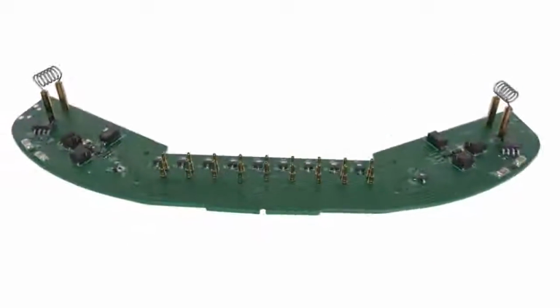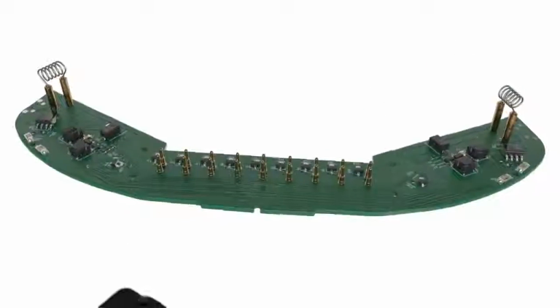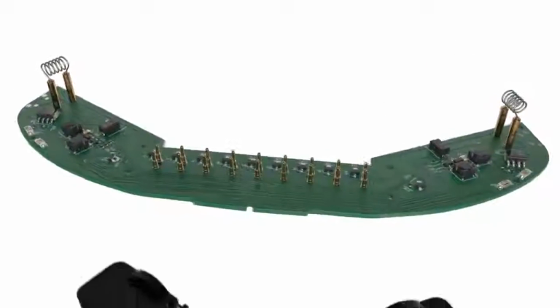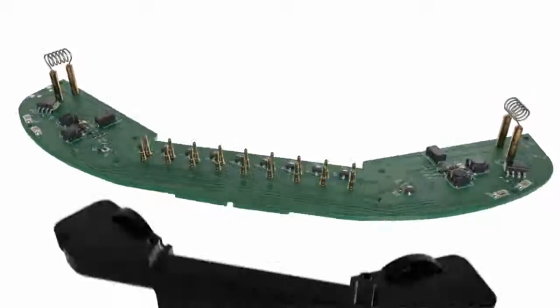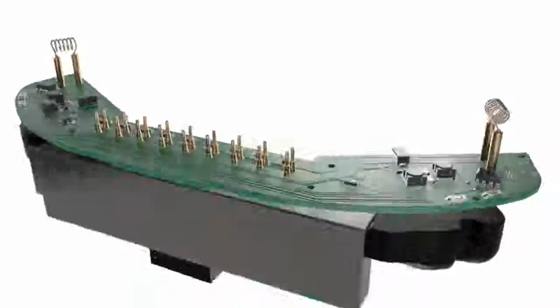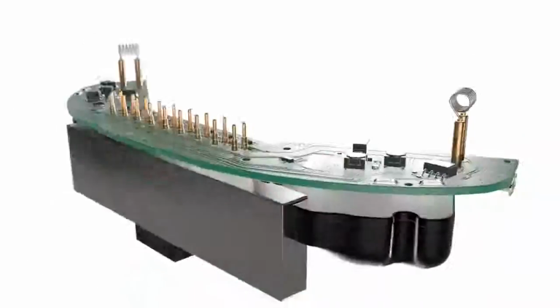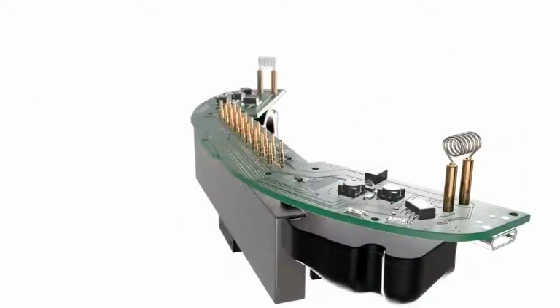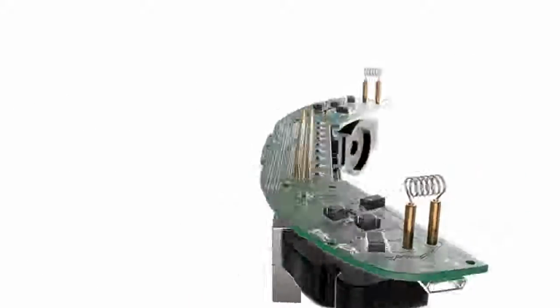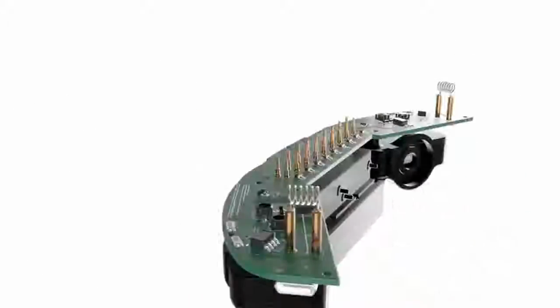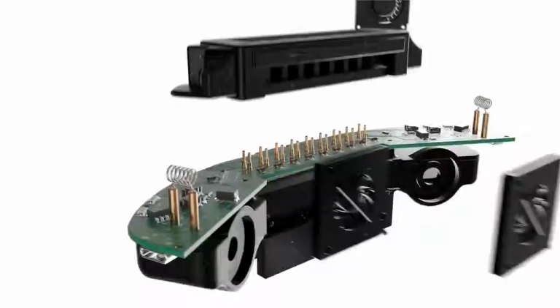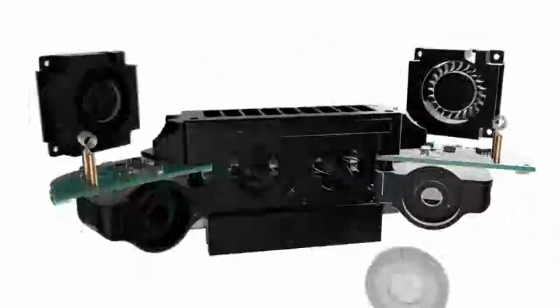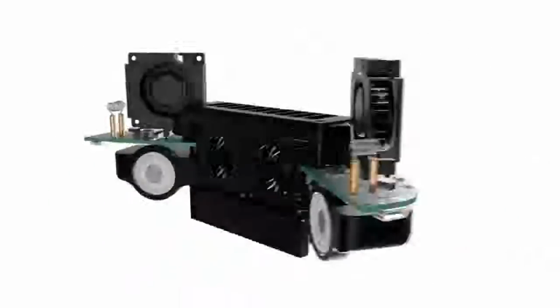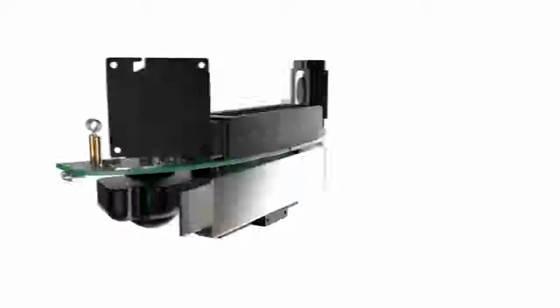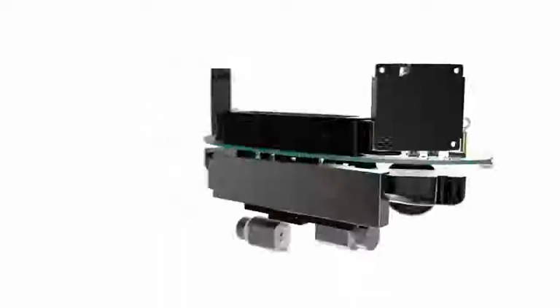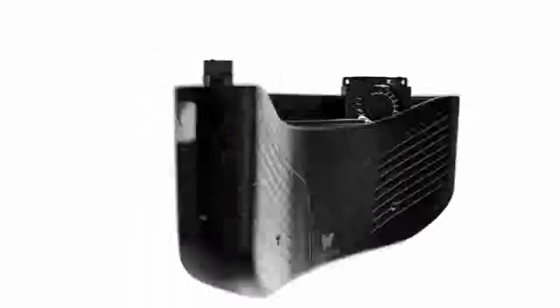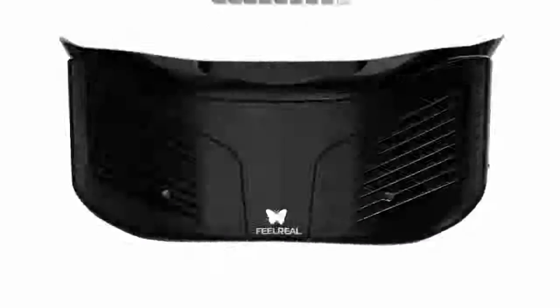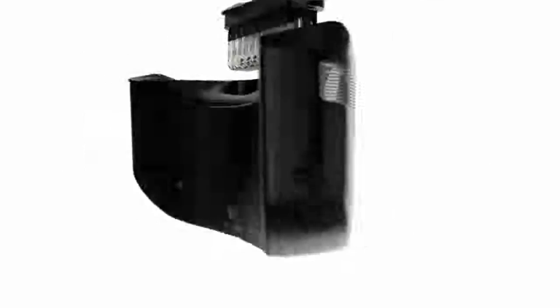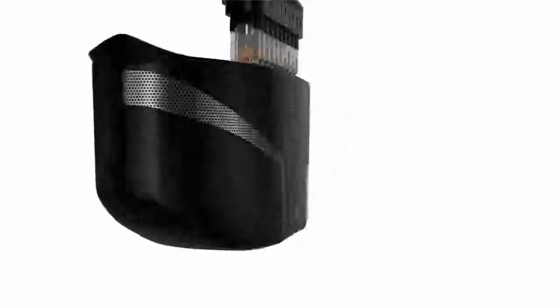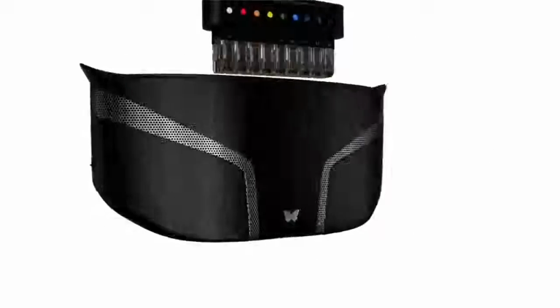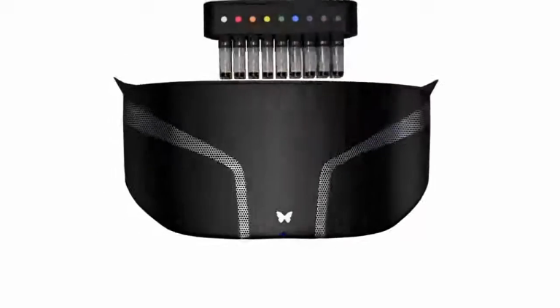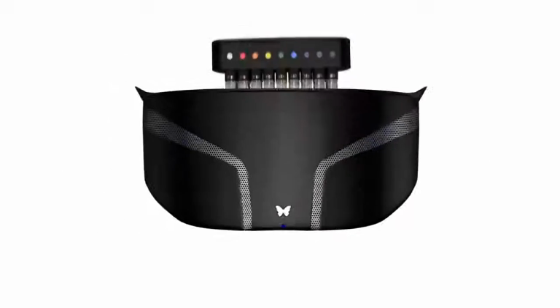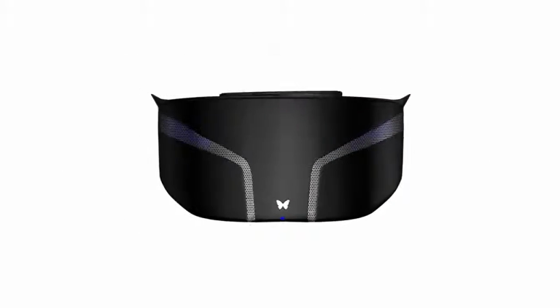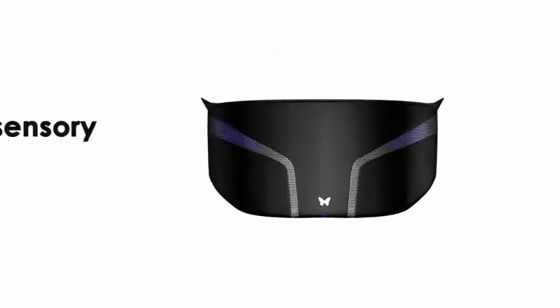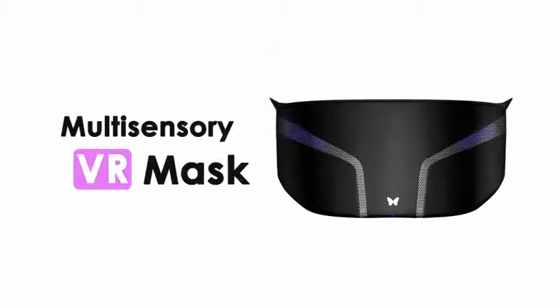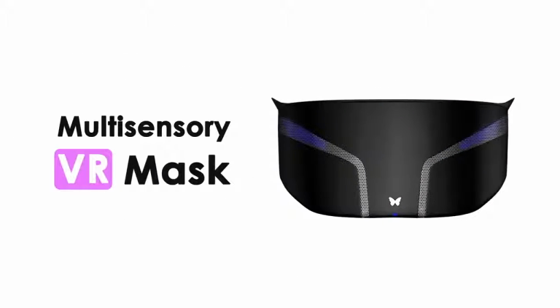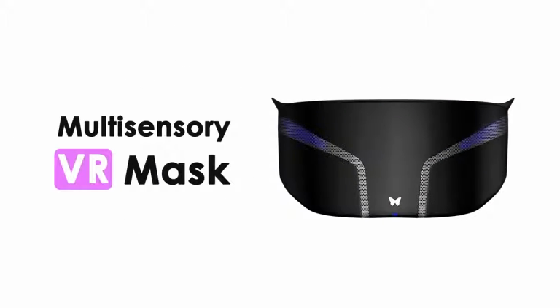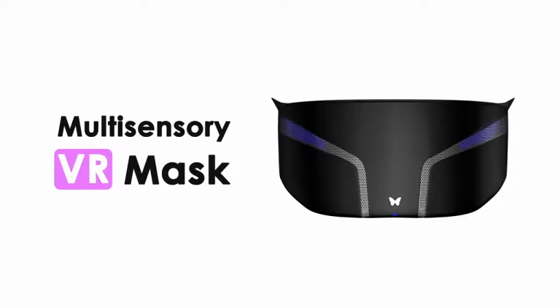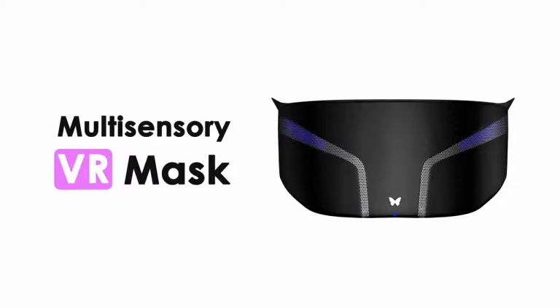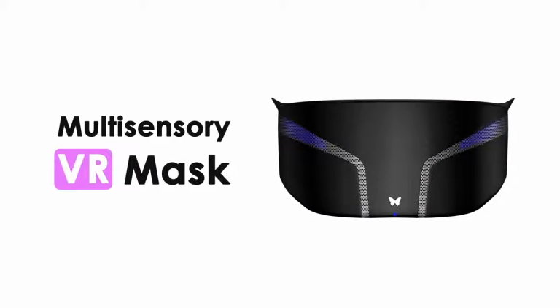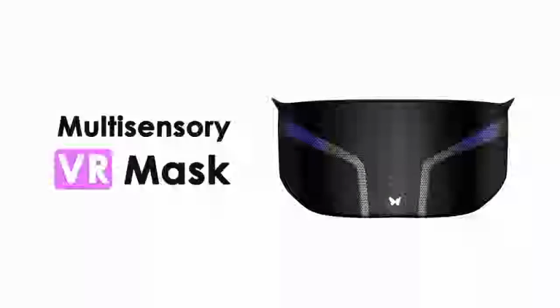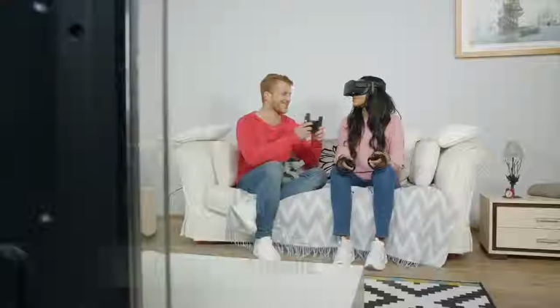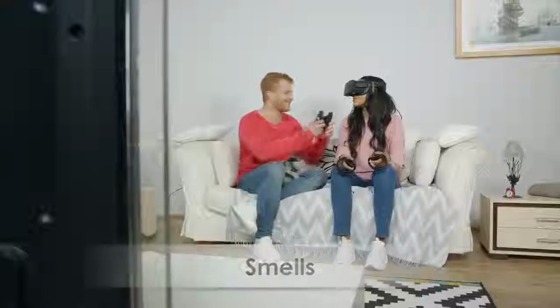Introducing FeelReal, a patented multi-sensory VR mask that allows you to smell, to sense, to feel the digital world.